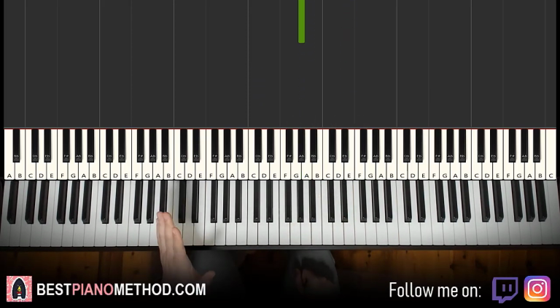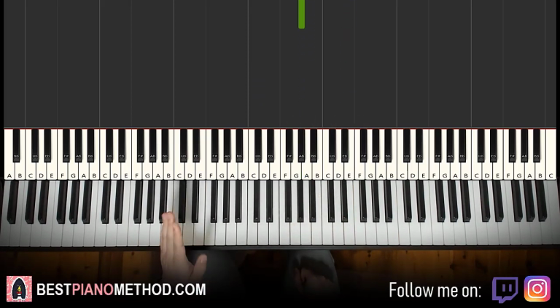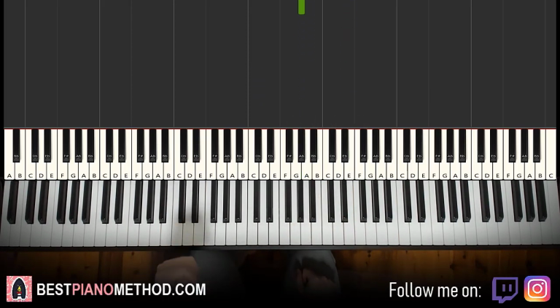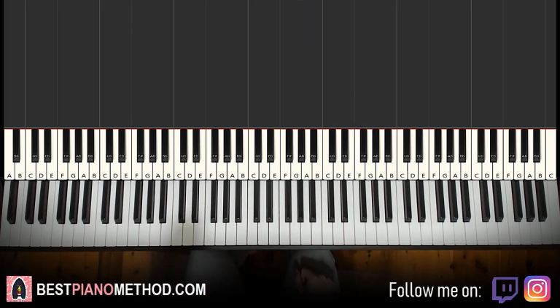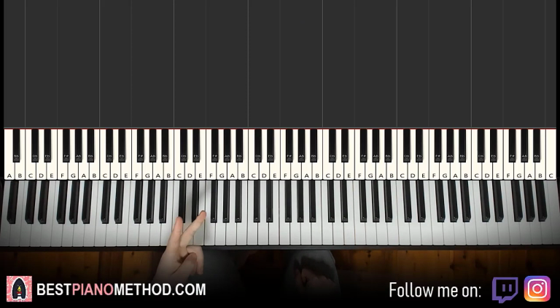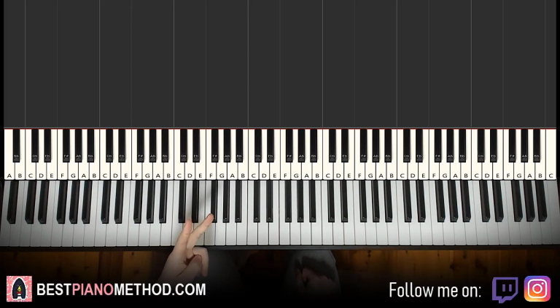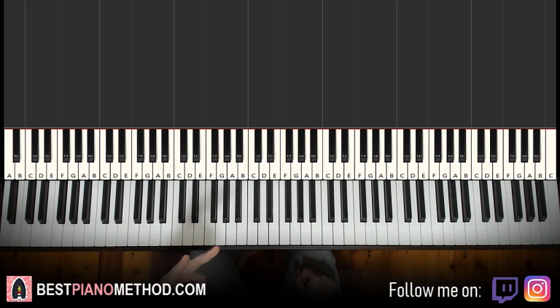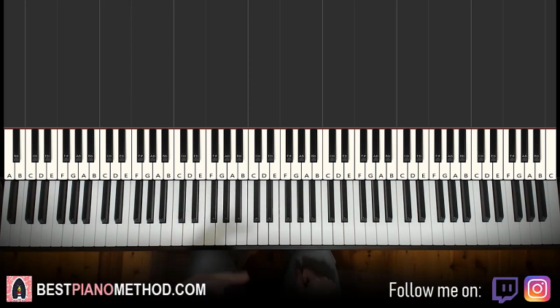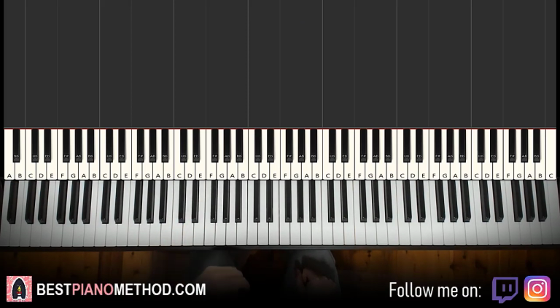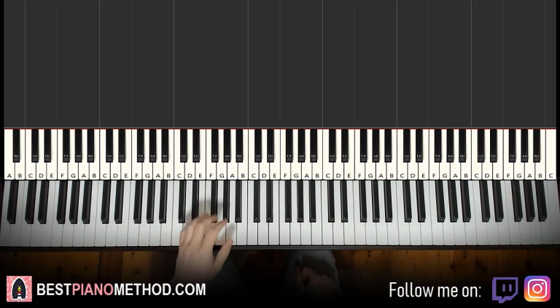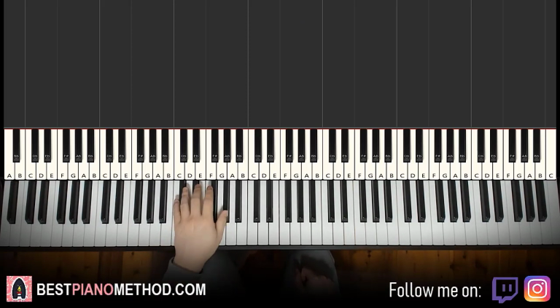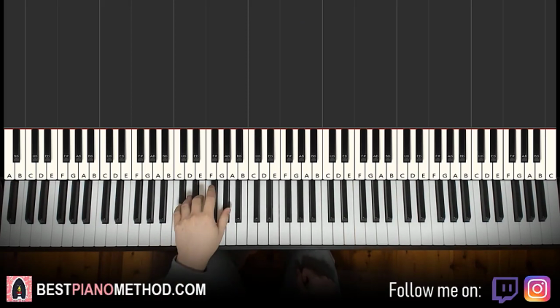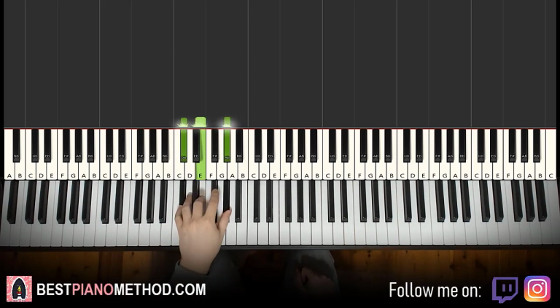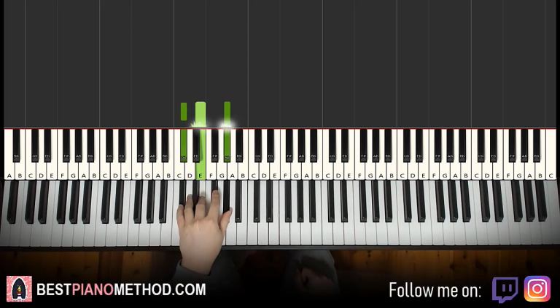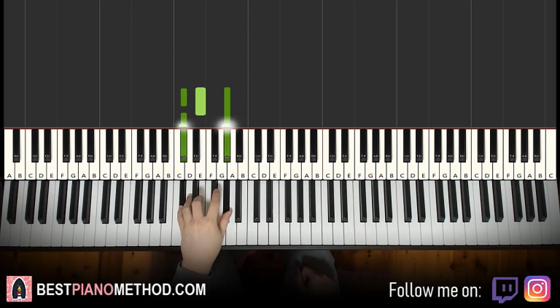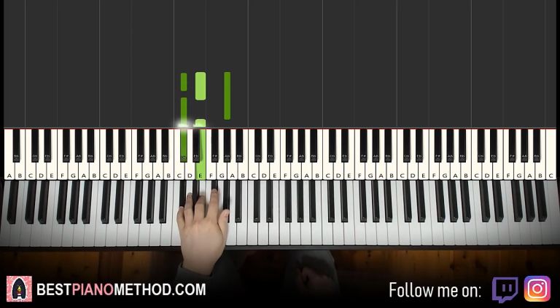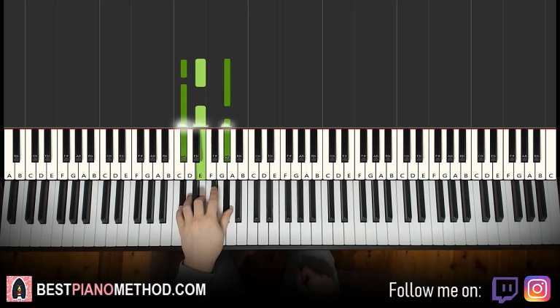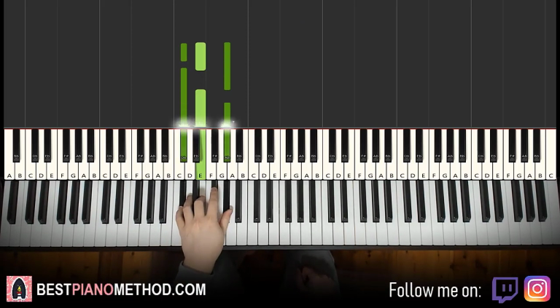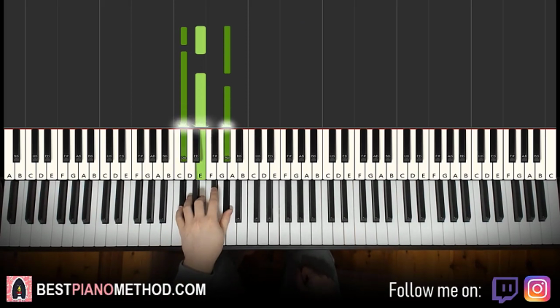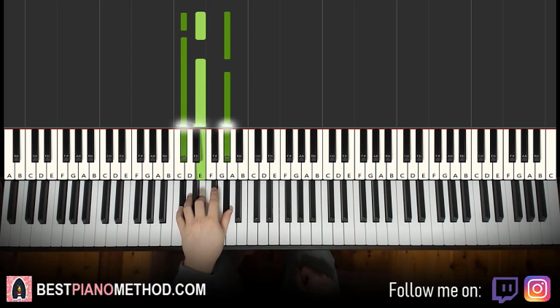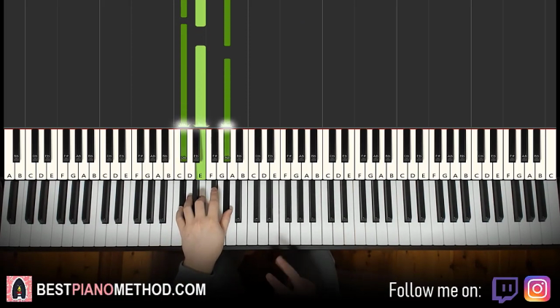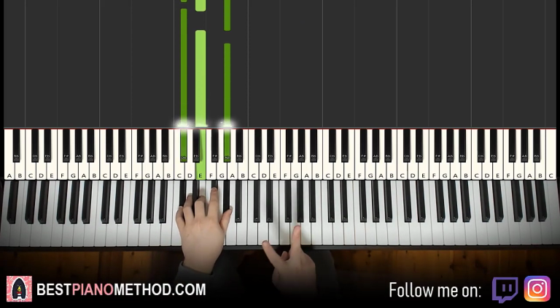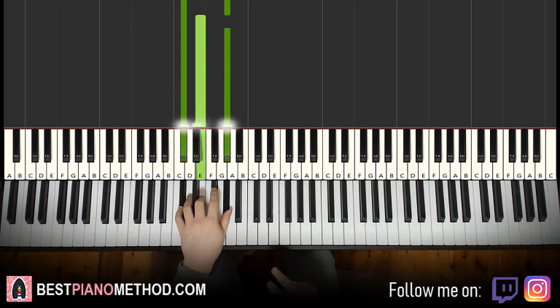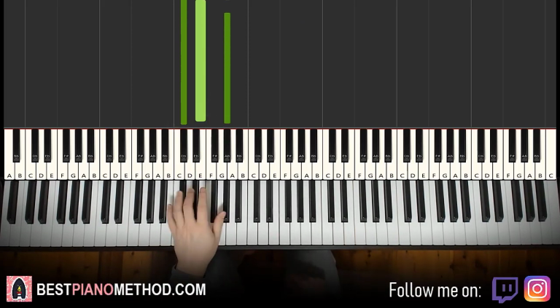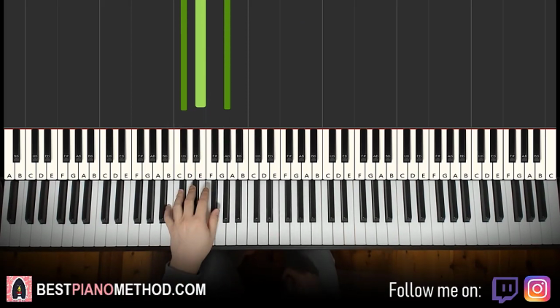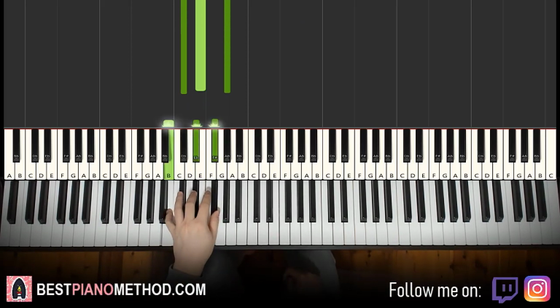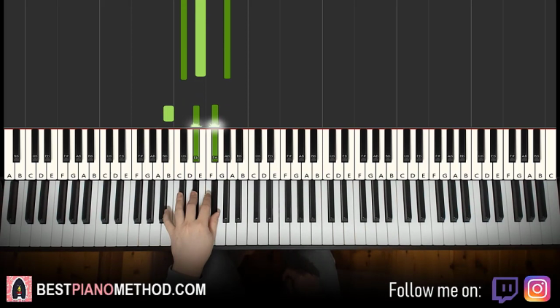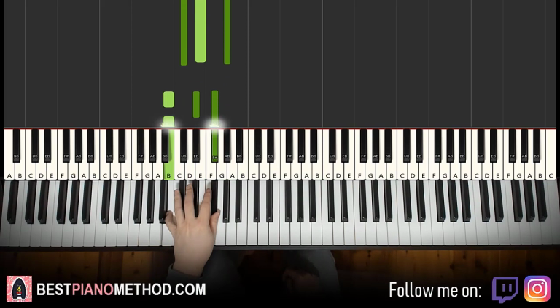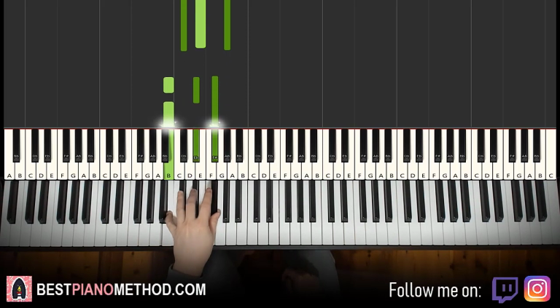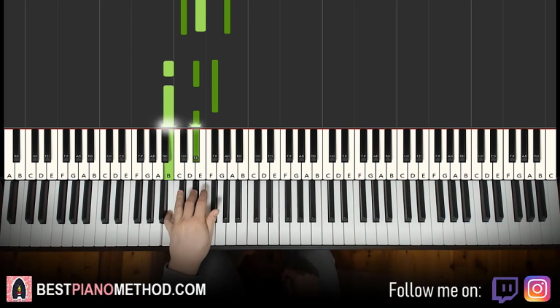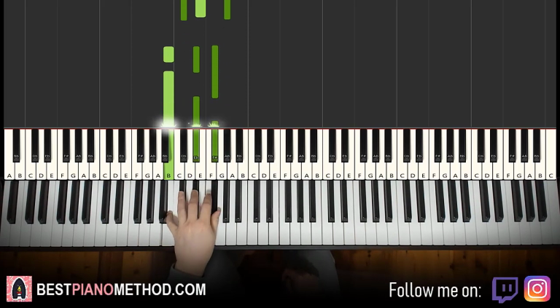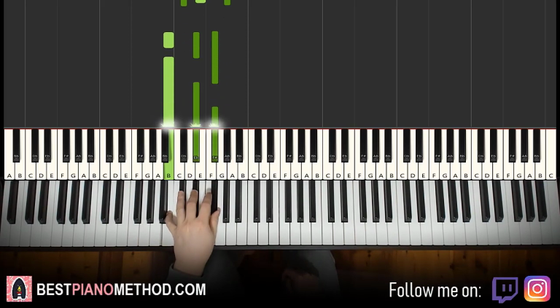Left hand — we have two chords. The two chords are C sharp minor, which is C sharp, E, G sharp. And then the second chord is B major, which is B, D sharp, F sharp.